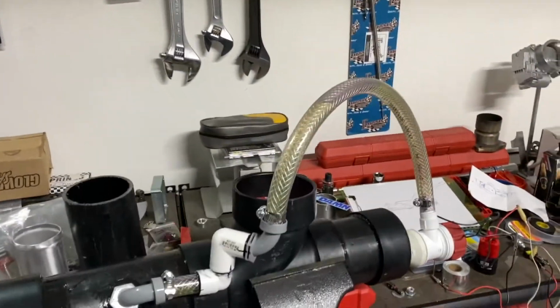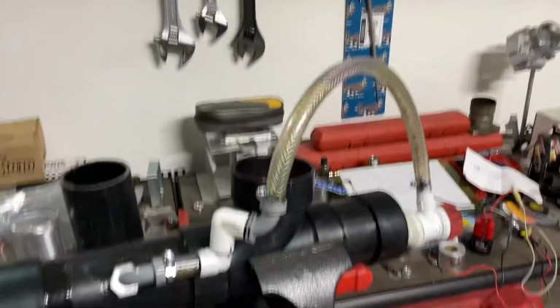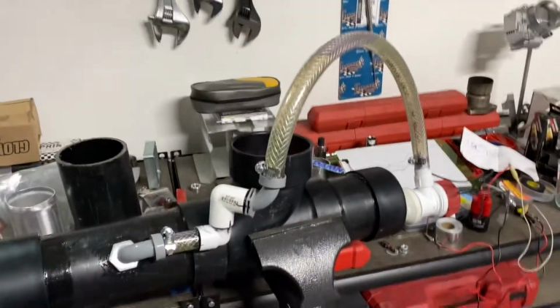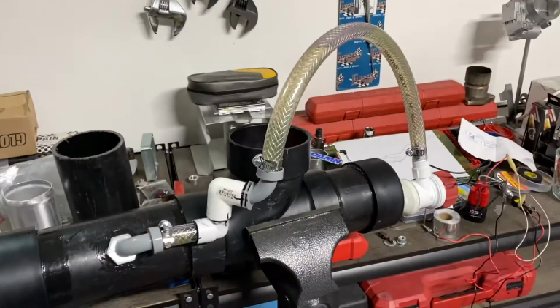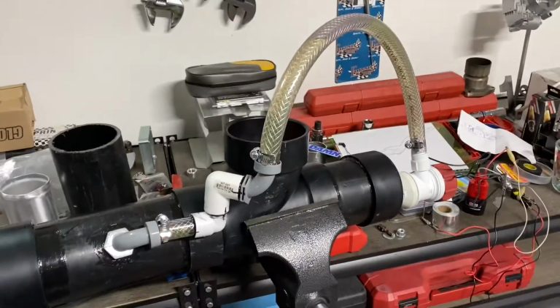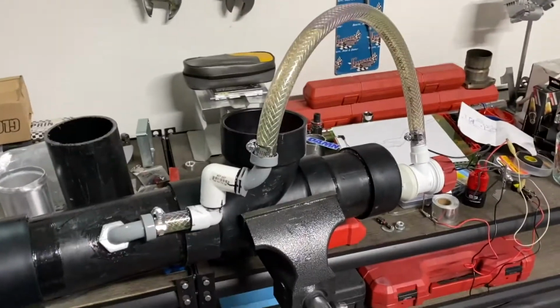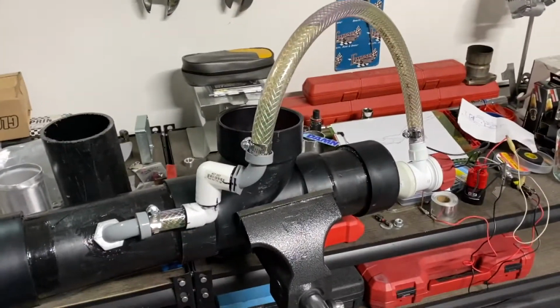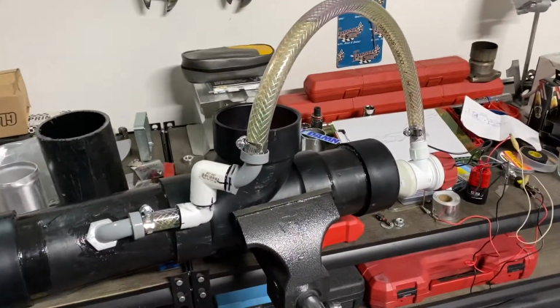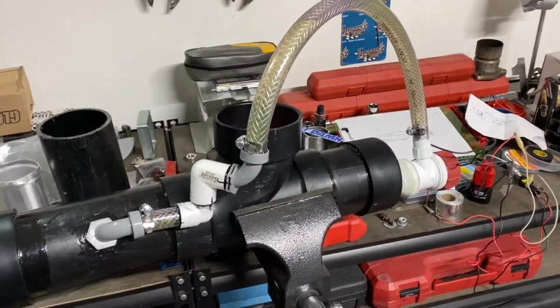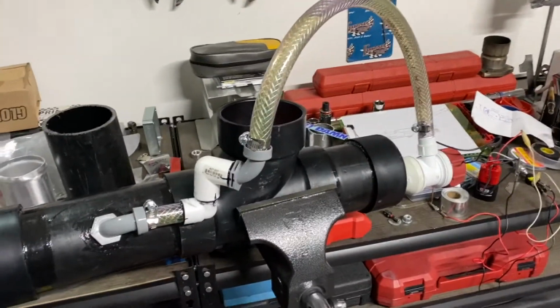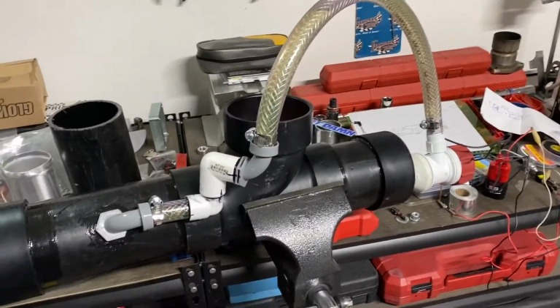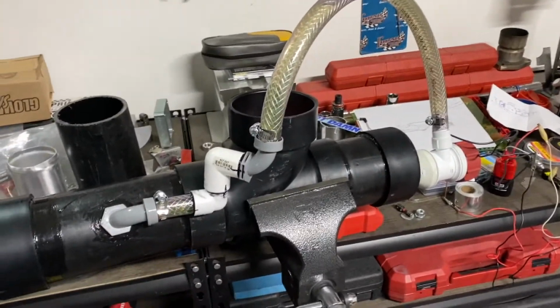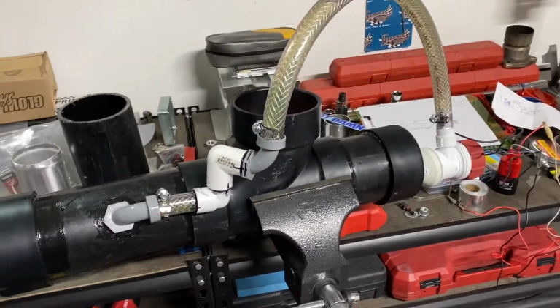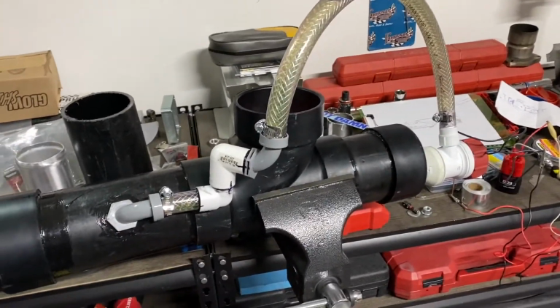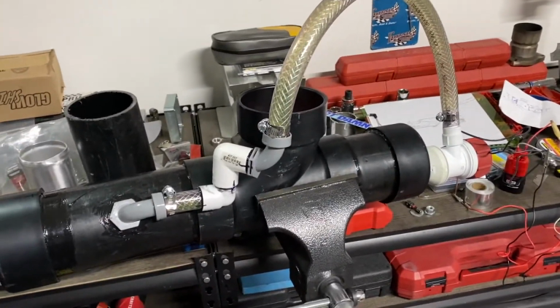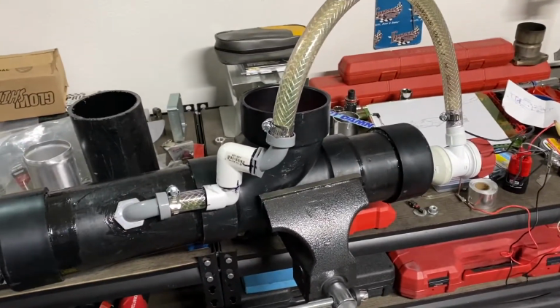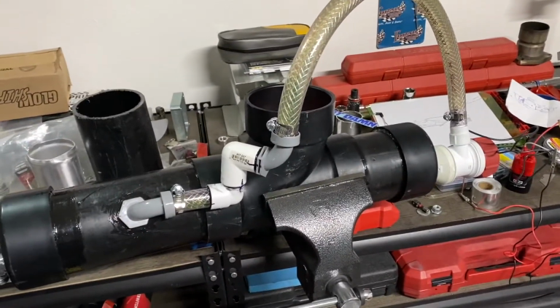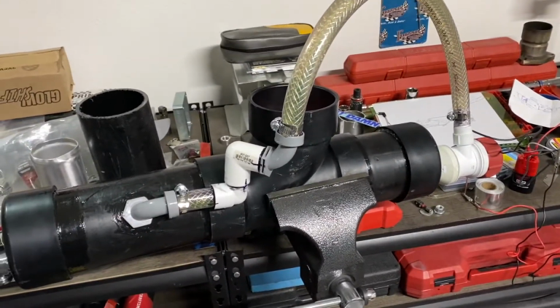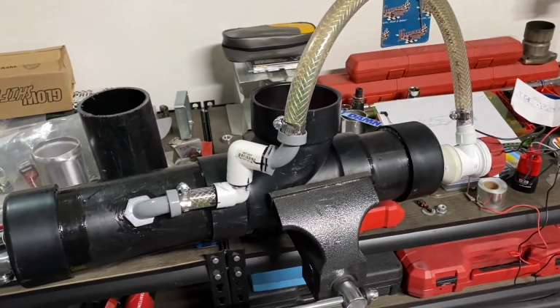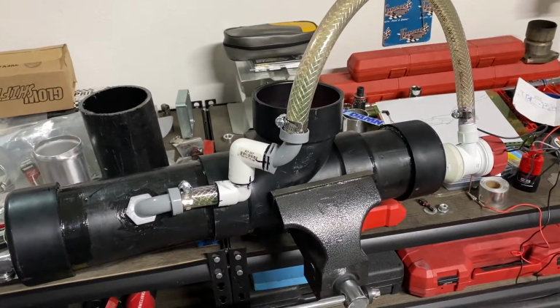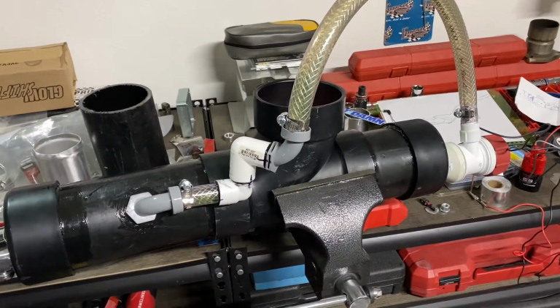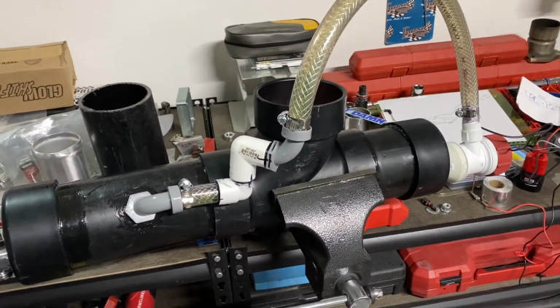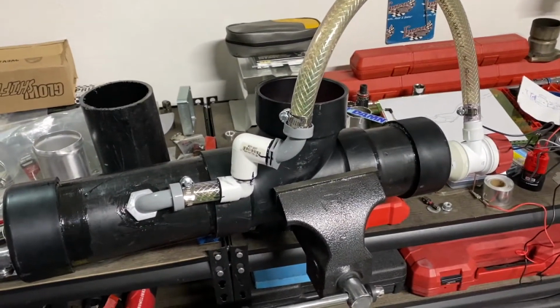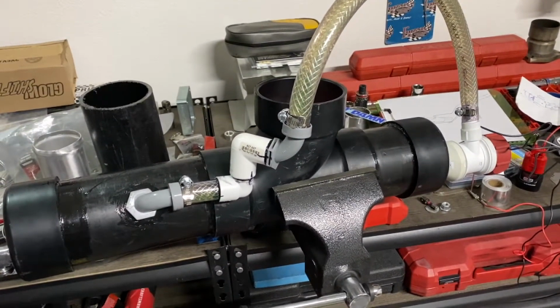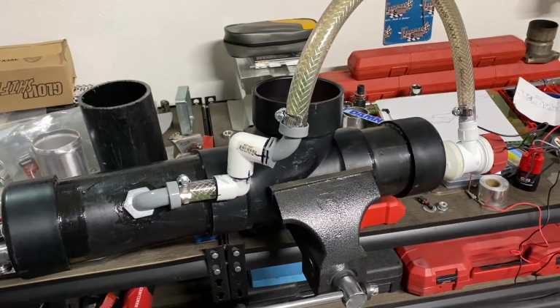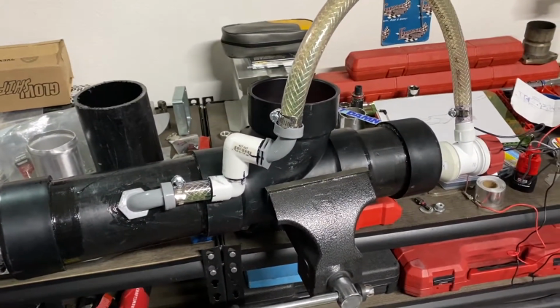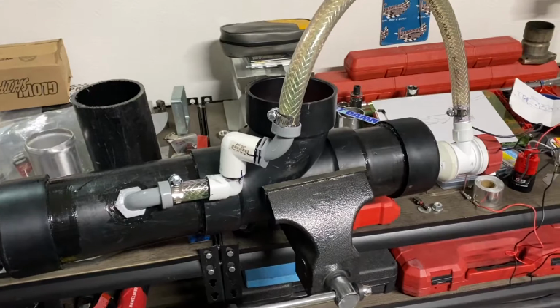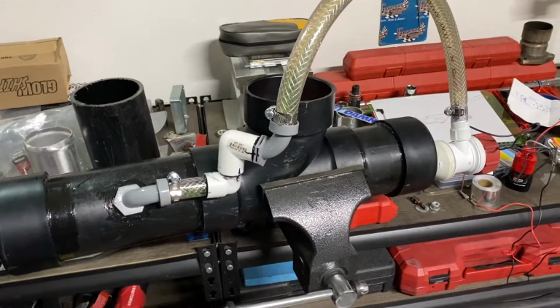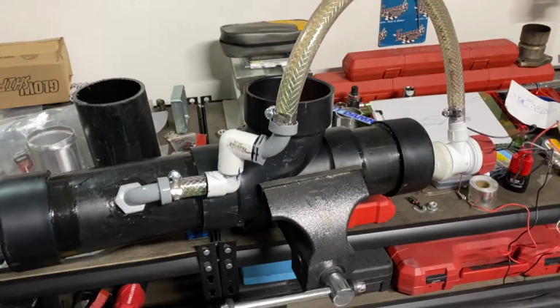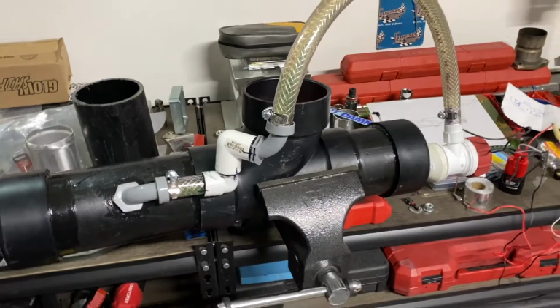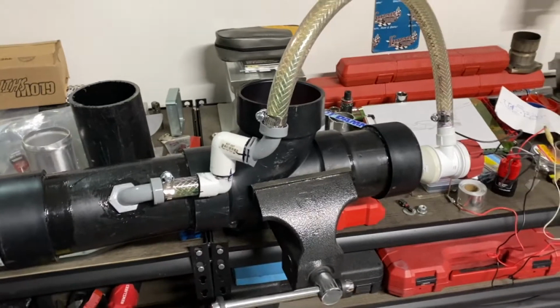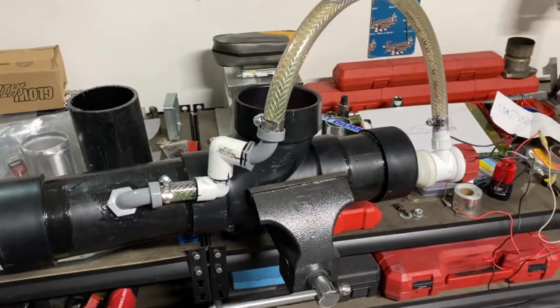Alrighty fellas and fellettes, welcome back to the Hot Damn Racing Team, and if you're new here, welcome.